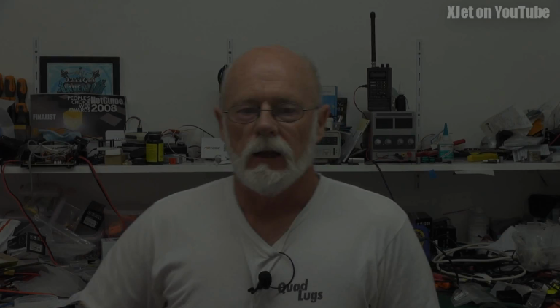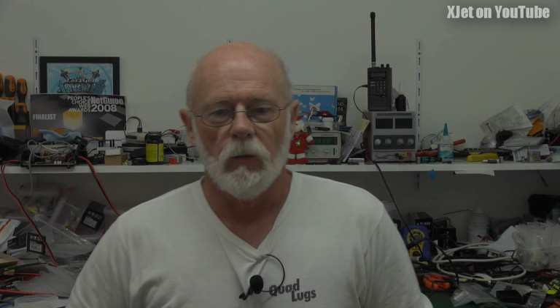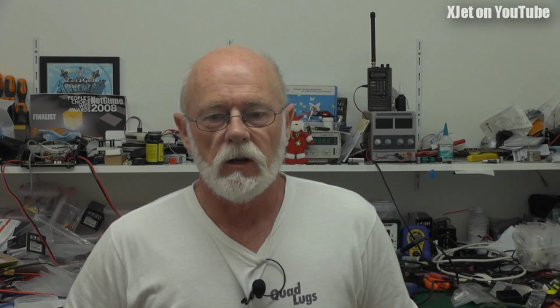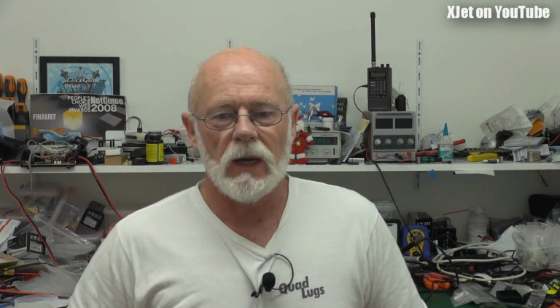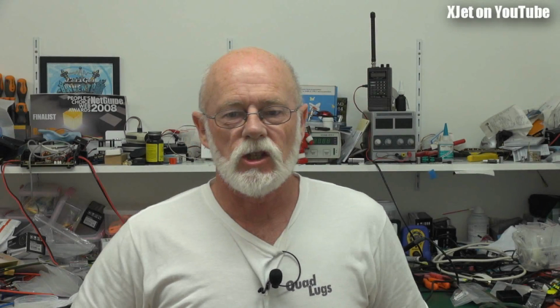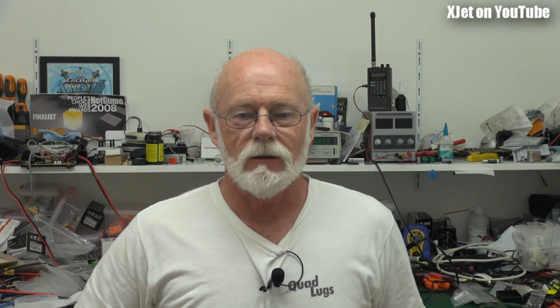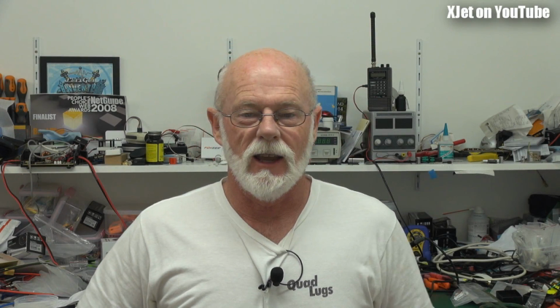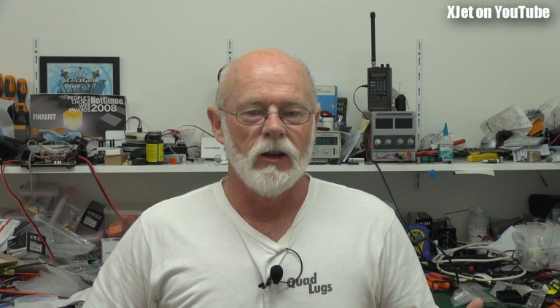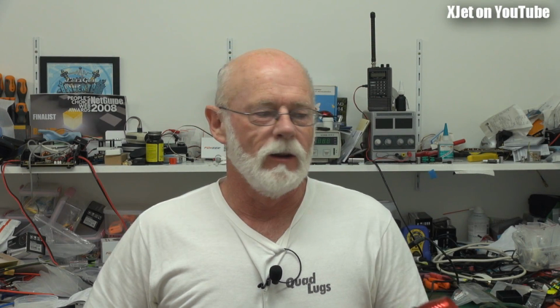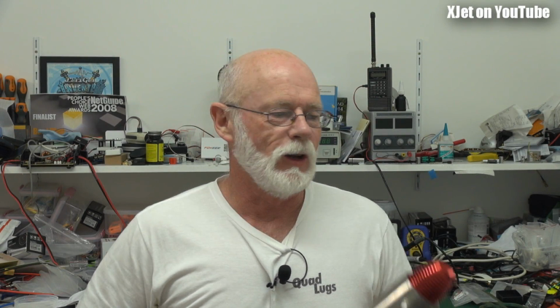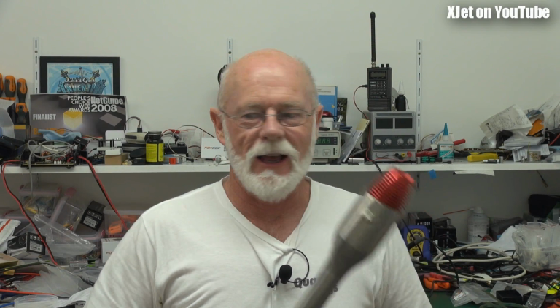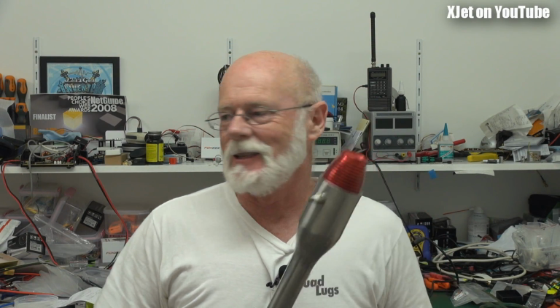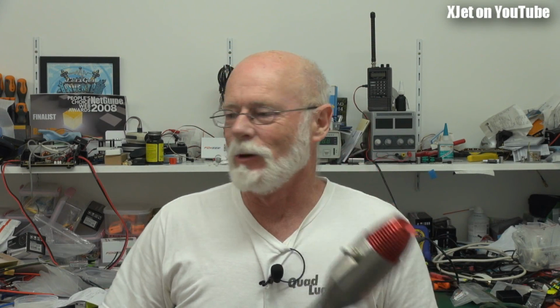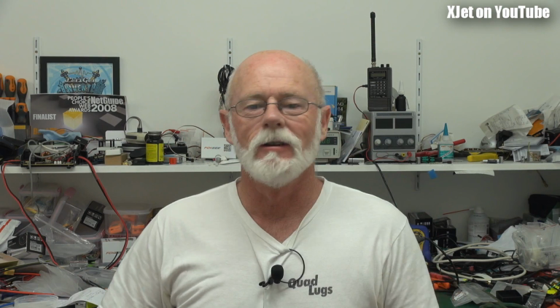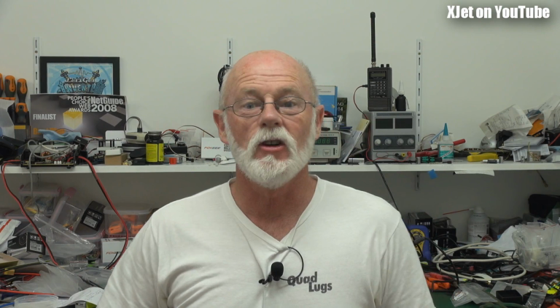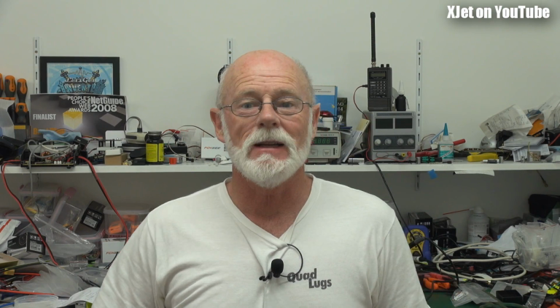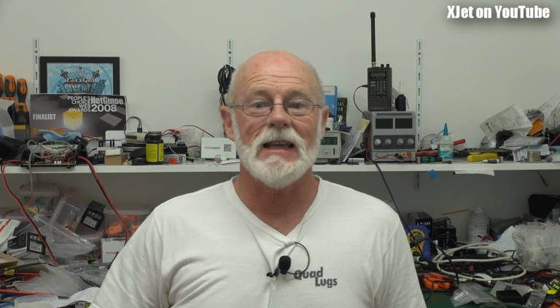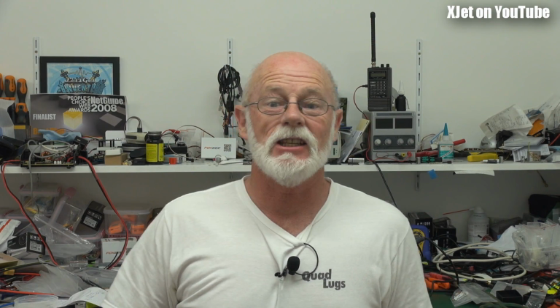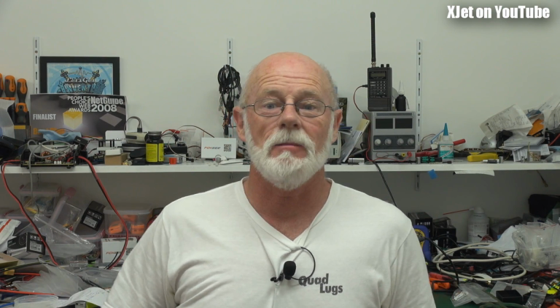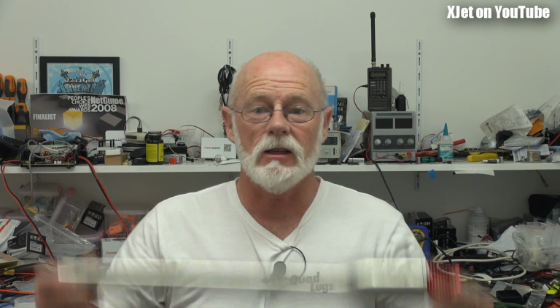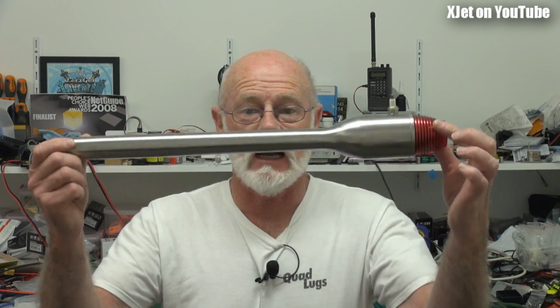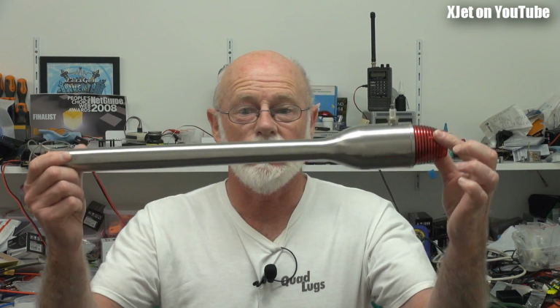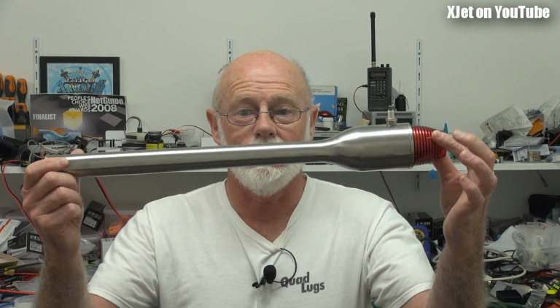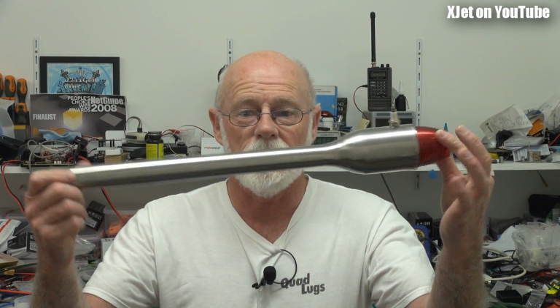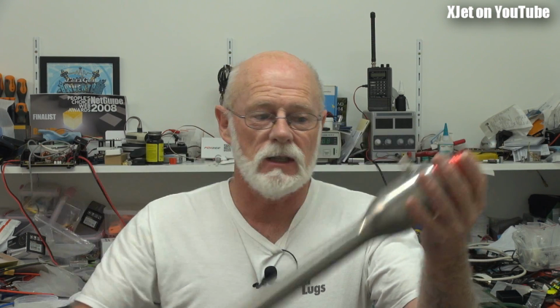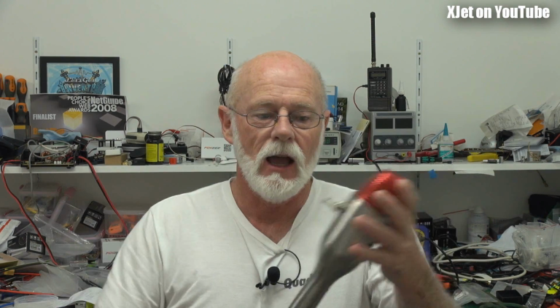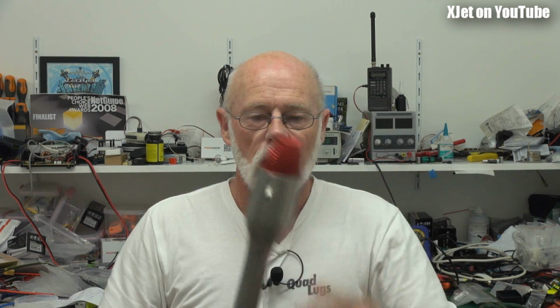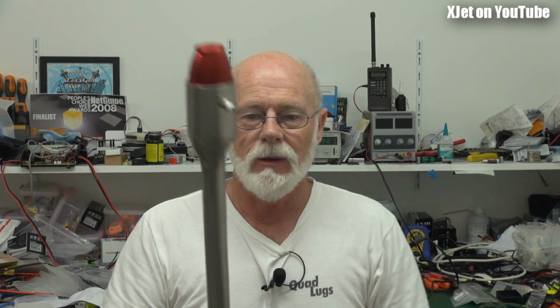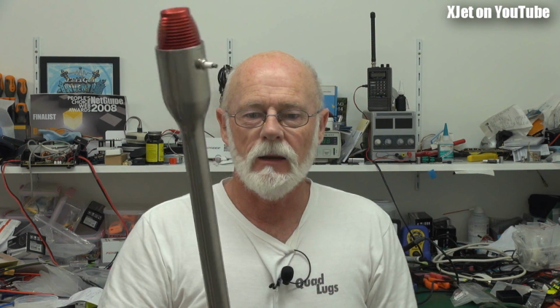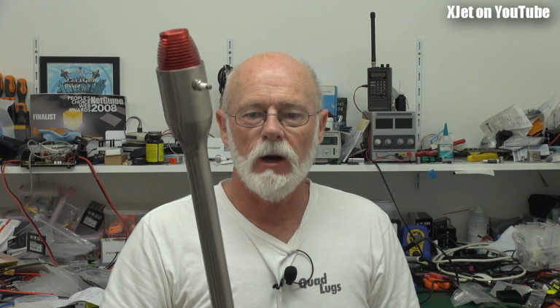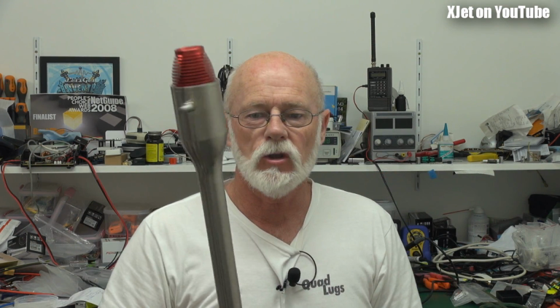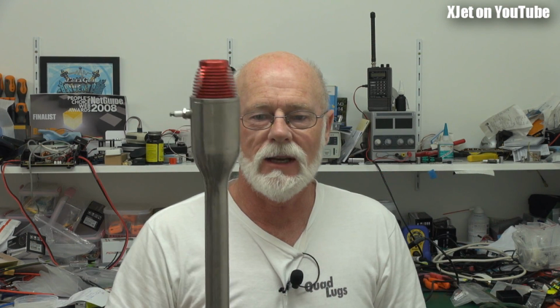G'day and welcome to X-Jet. I know it looks like RC model reviews, but it's X-Jet because today I'm talking about this - the Hobby King Pulse Jet.